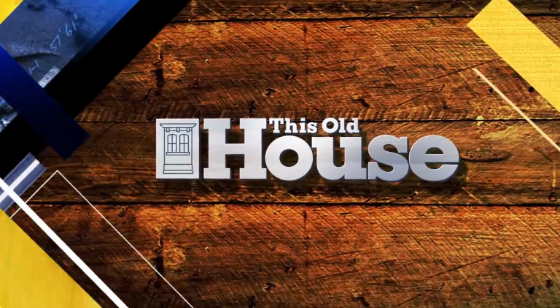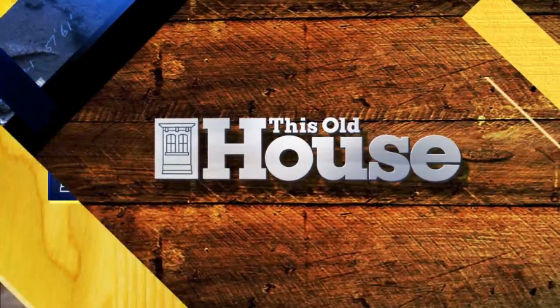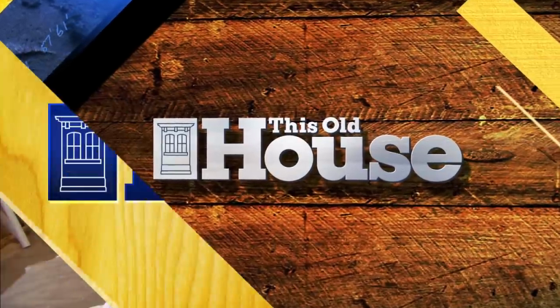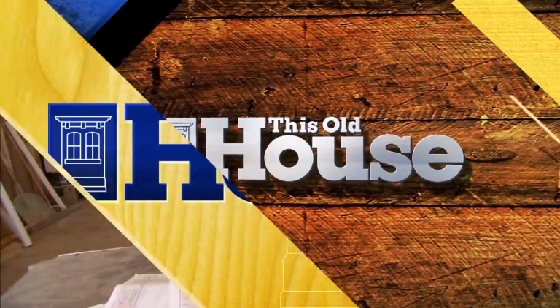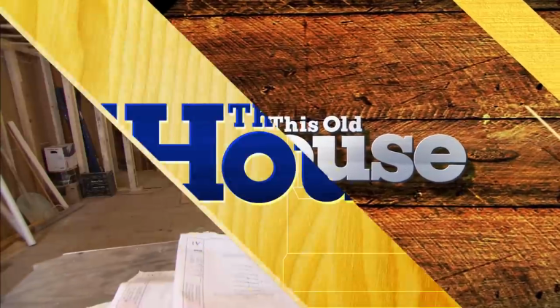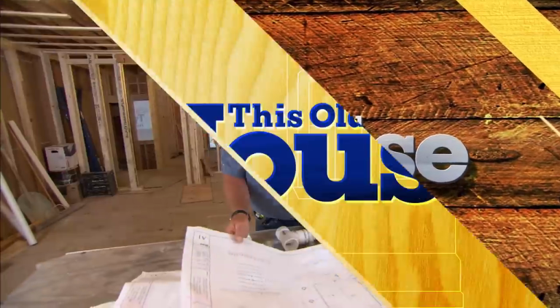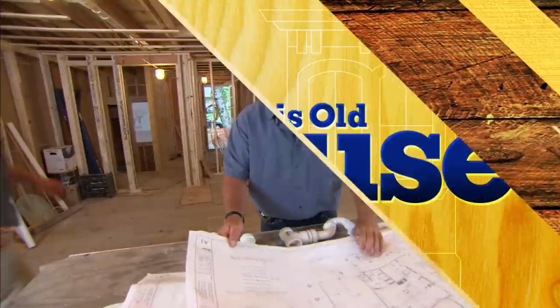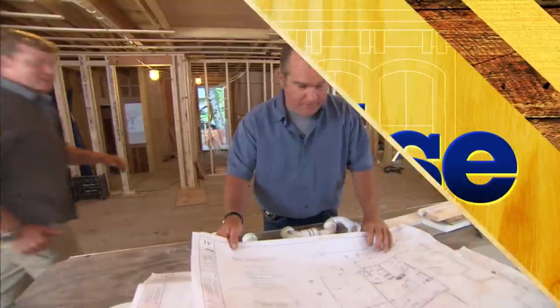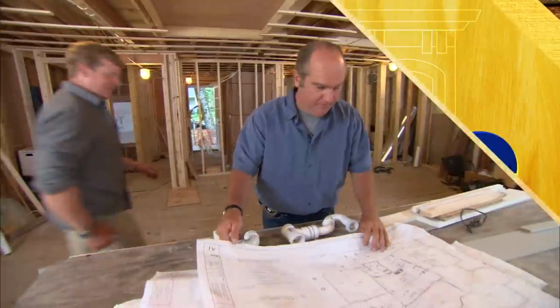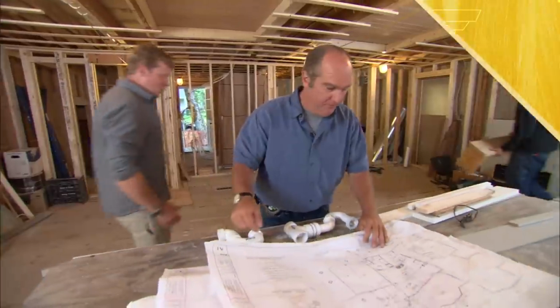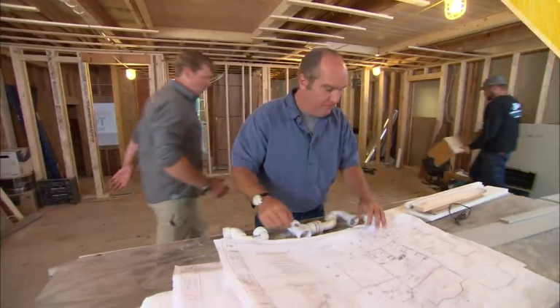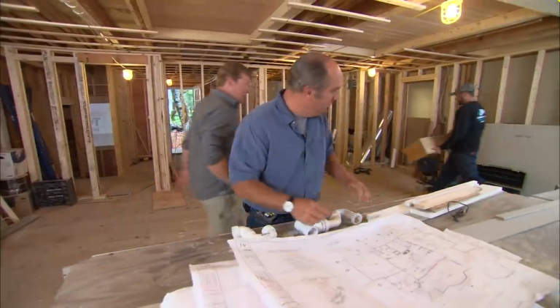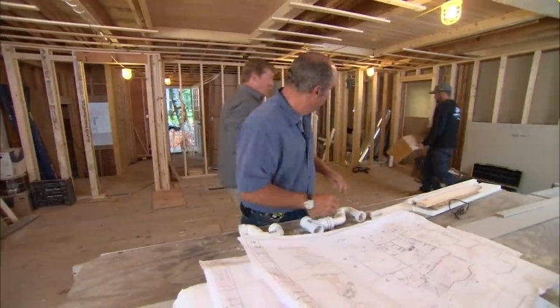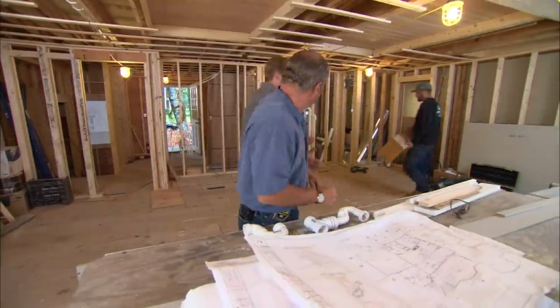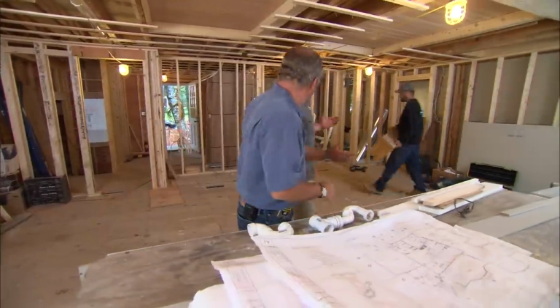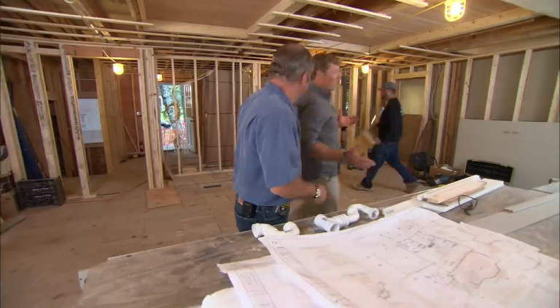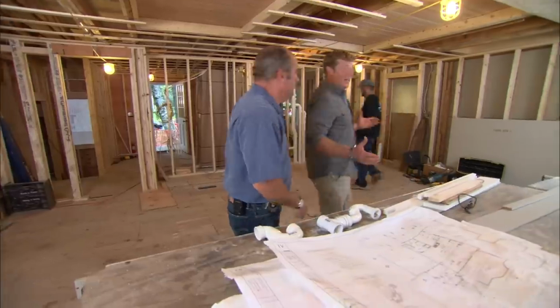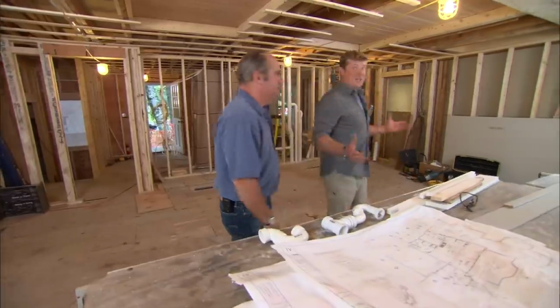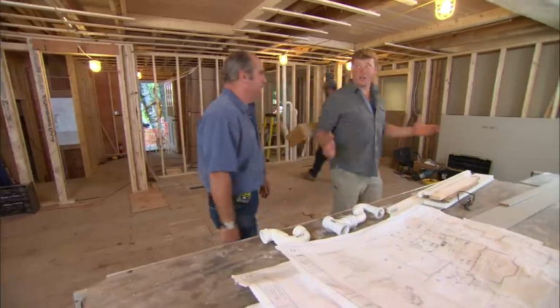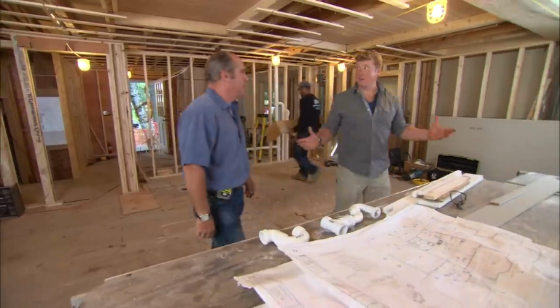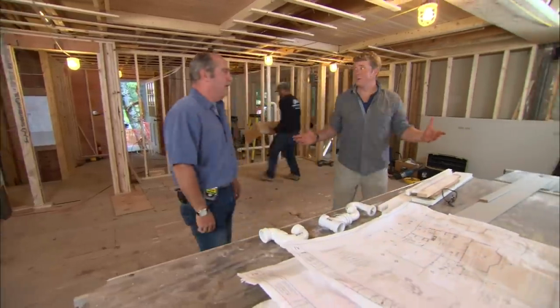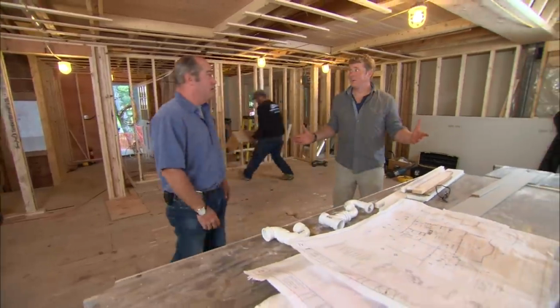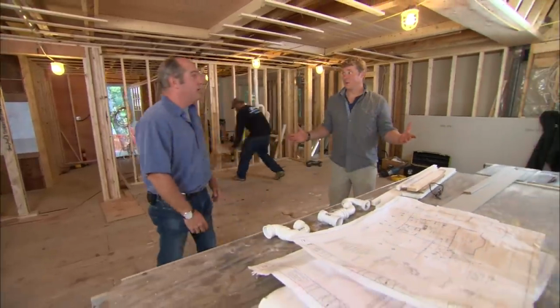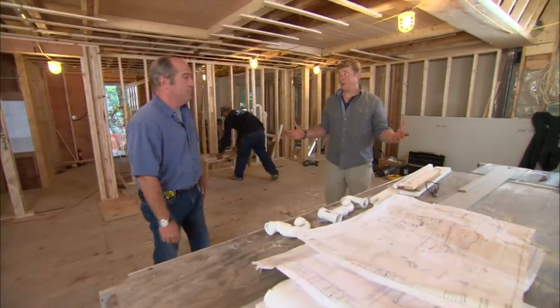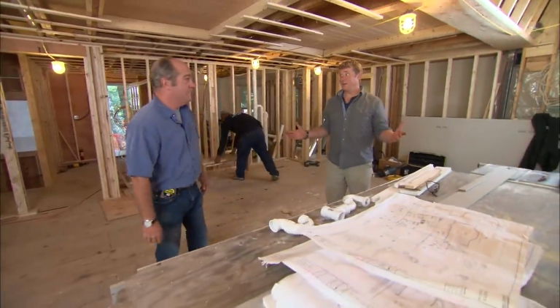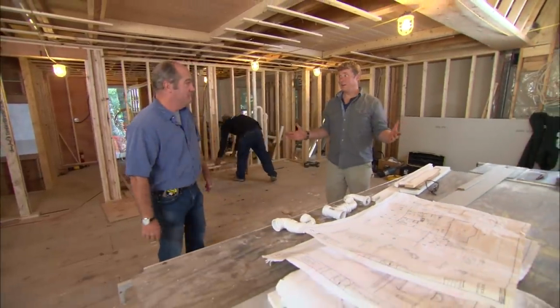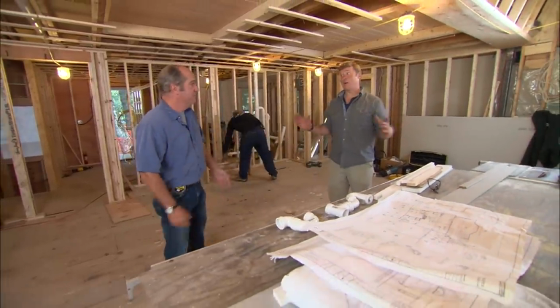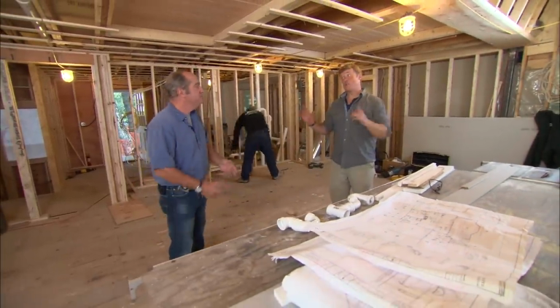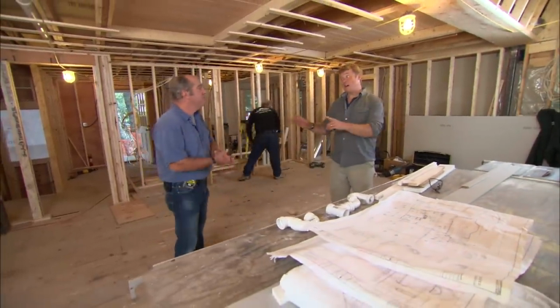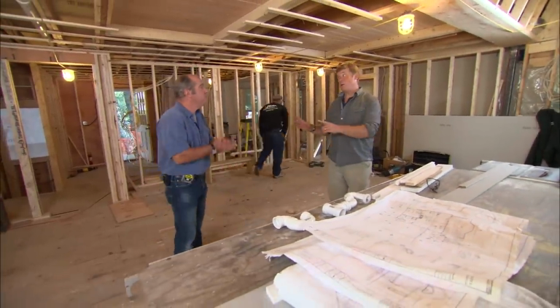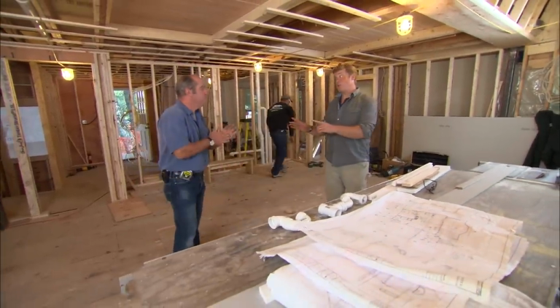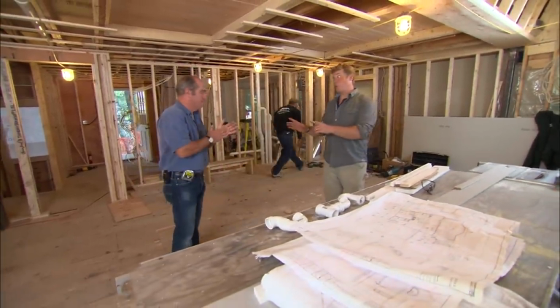Hey Richard, how are you? Hi Kevin. So what do you think of our wide open kitchen? I love it, quite a space. Yeah, but it was not always this way.